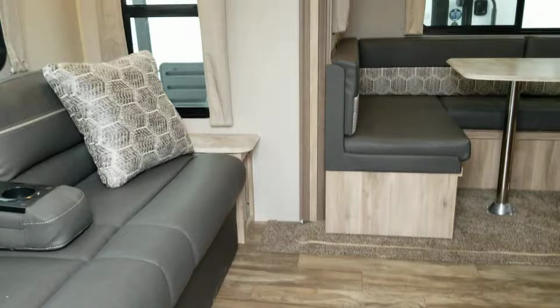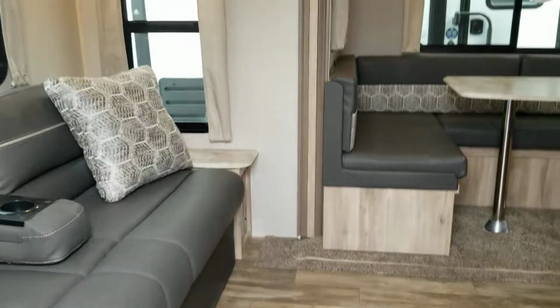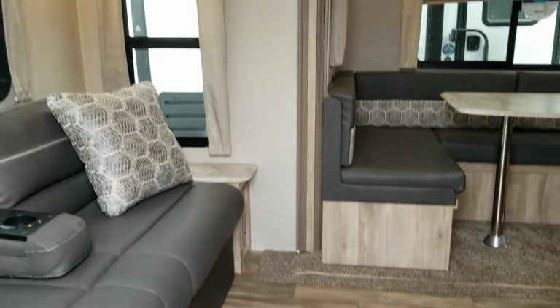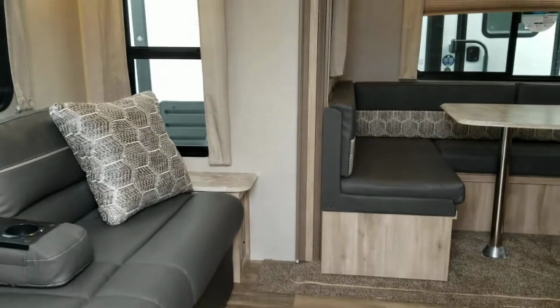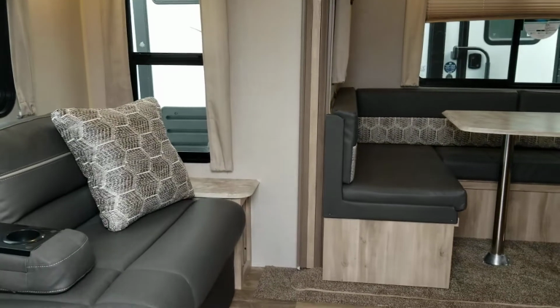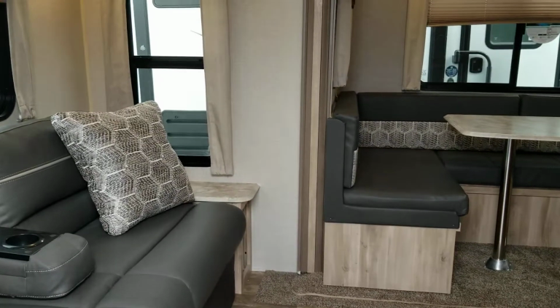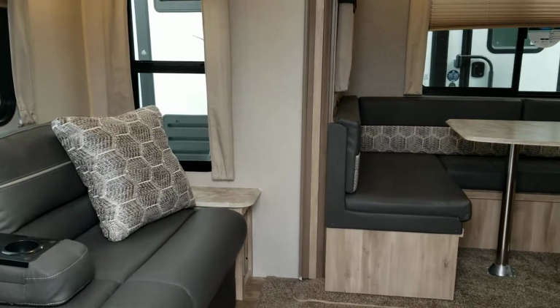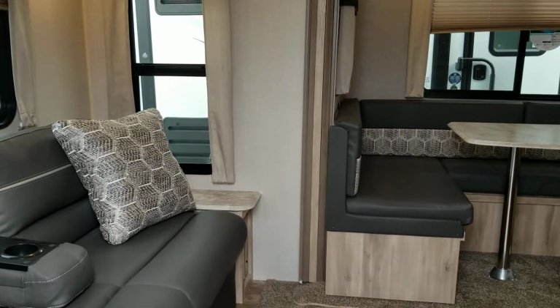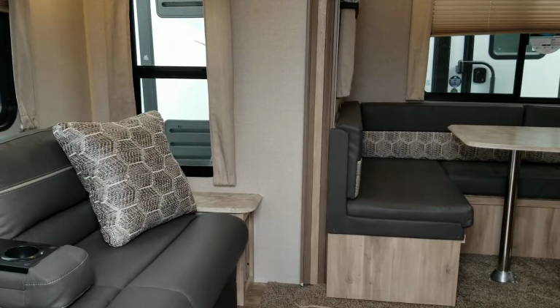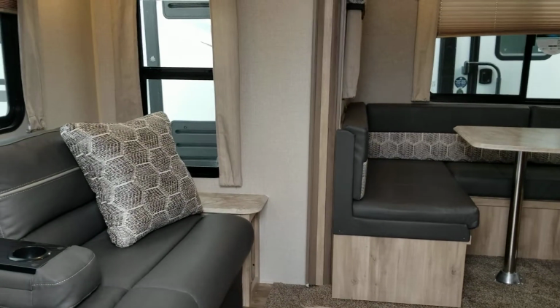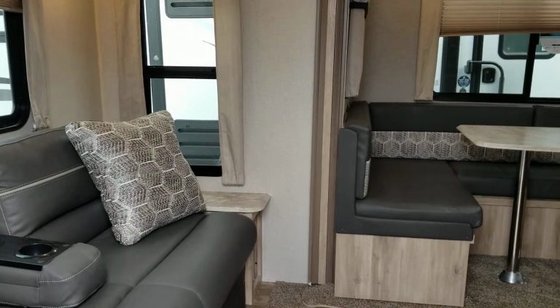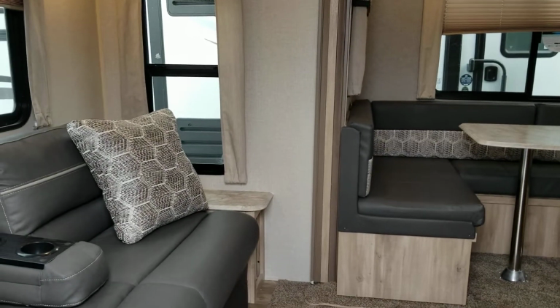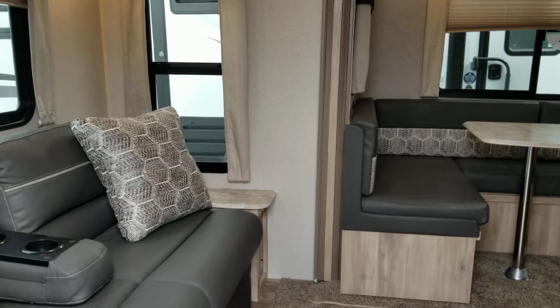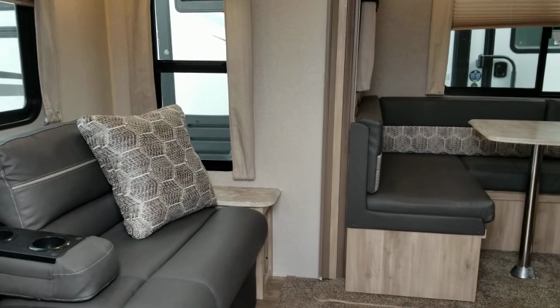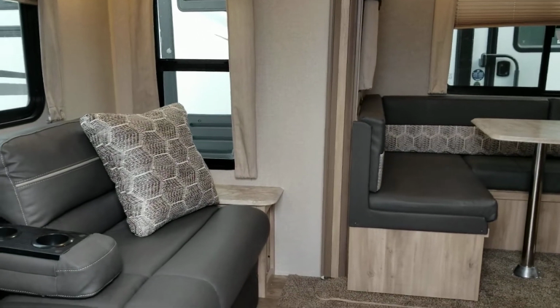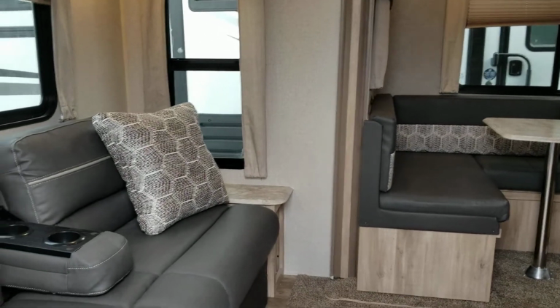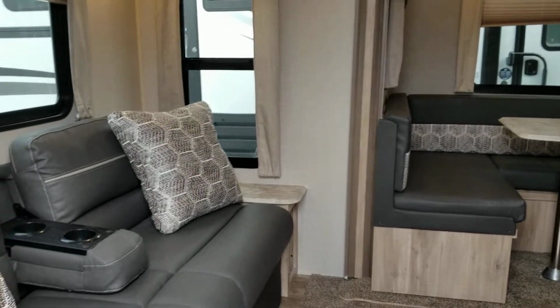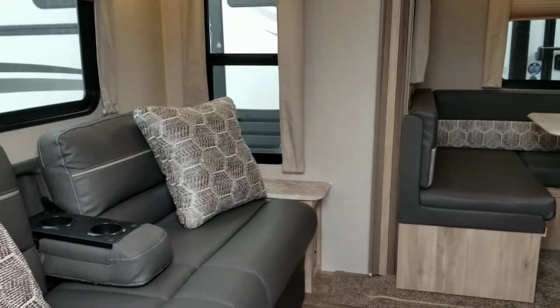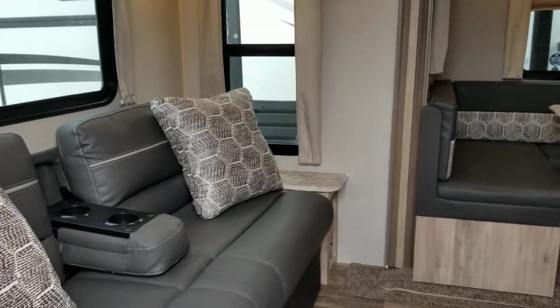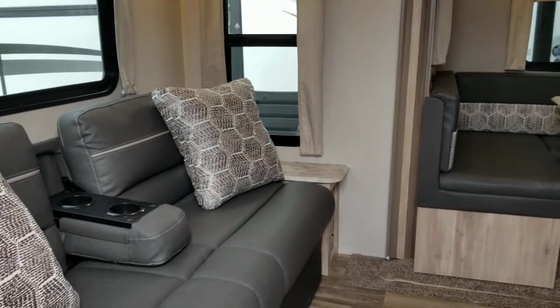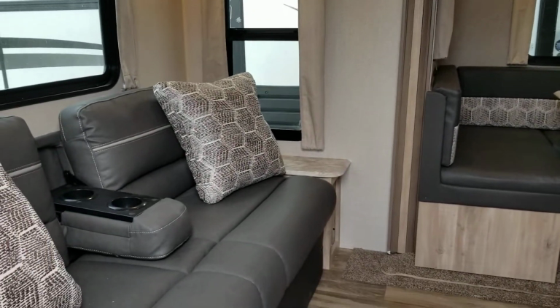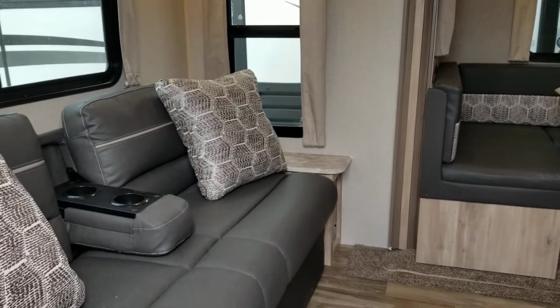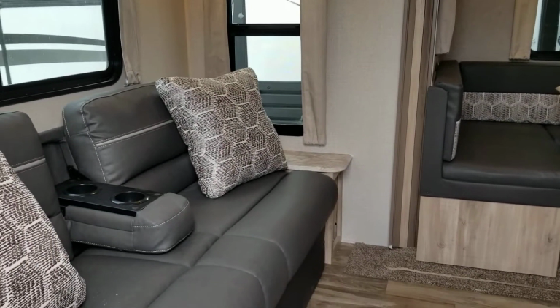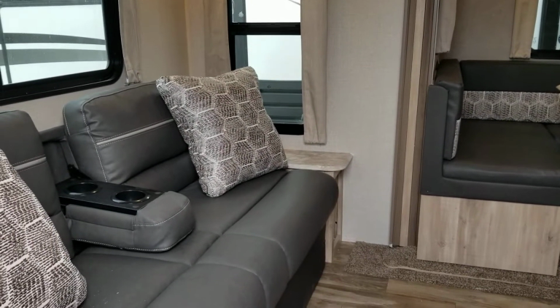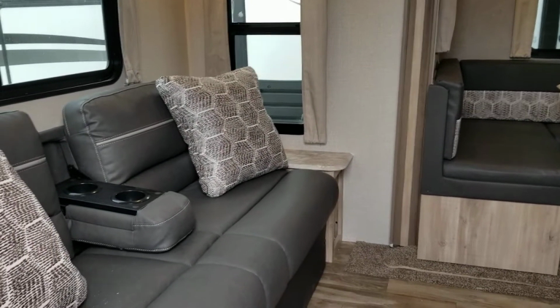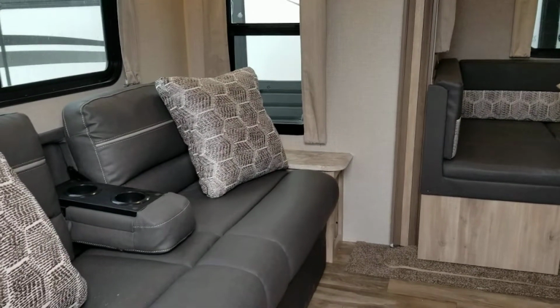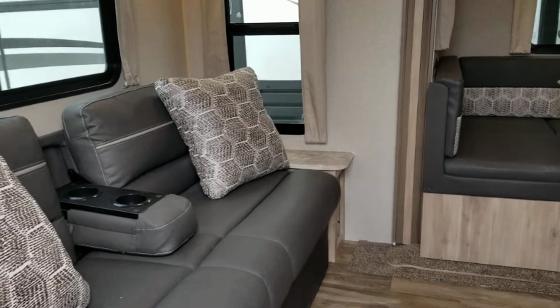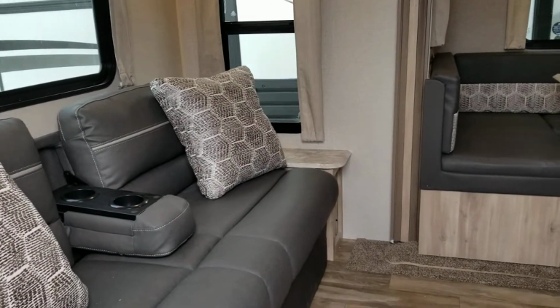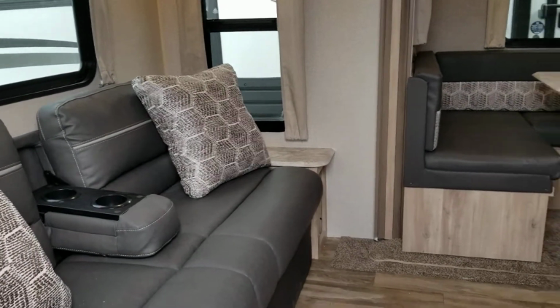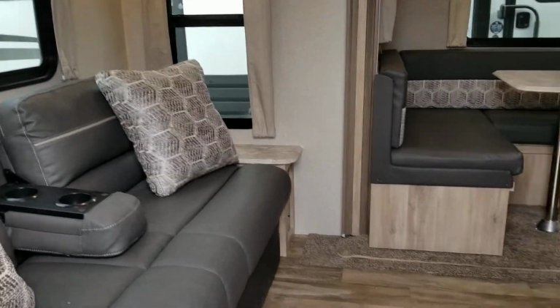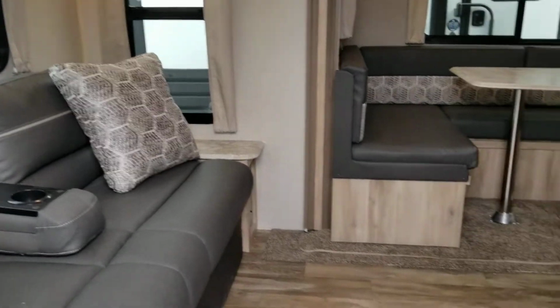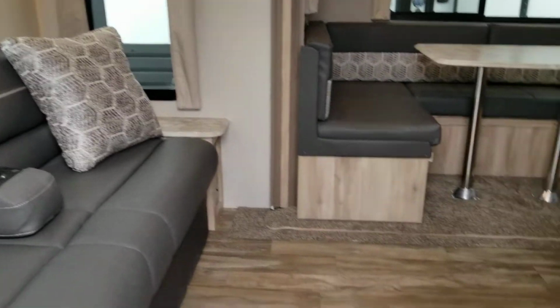This is Deborah at Primo Trailer Sales. Today I'm showing you the 231 MKS.